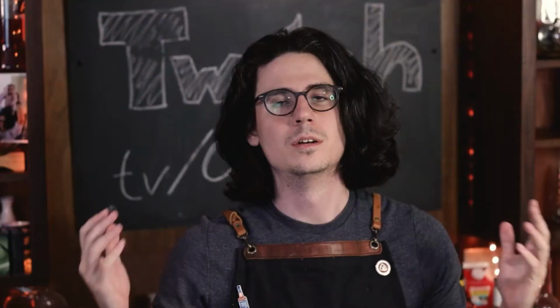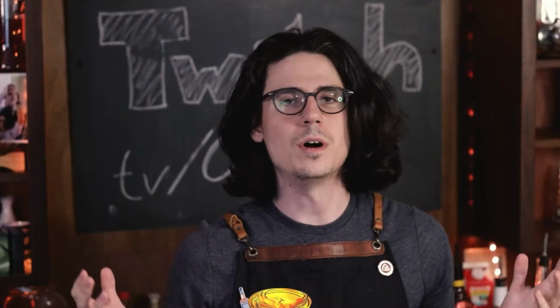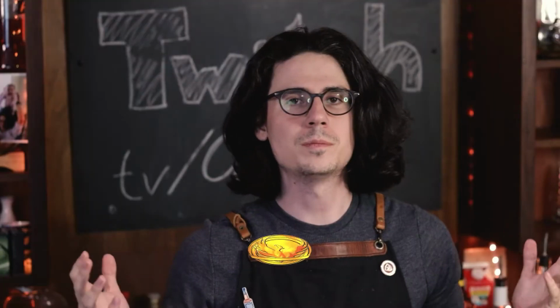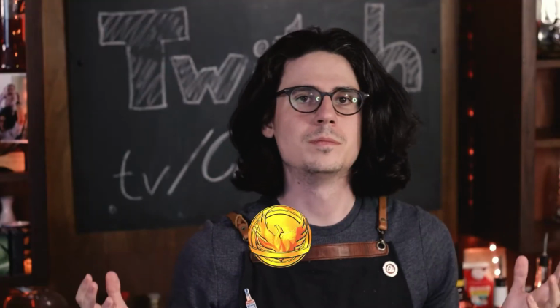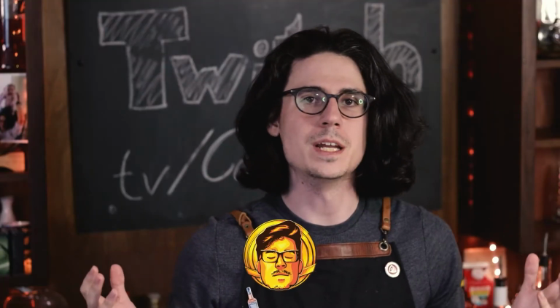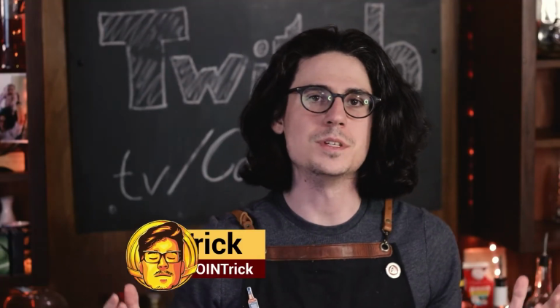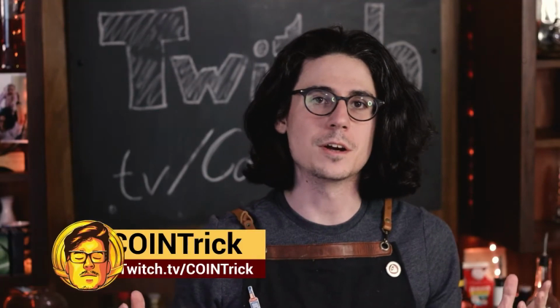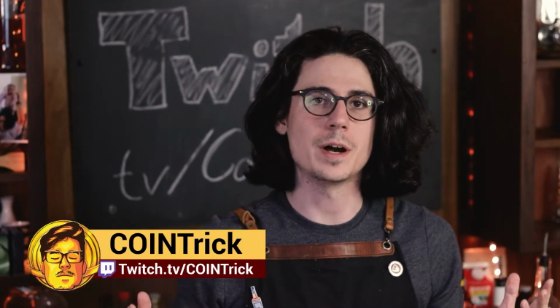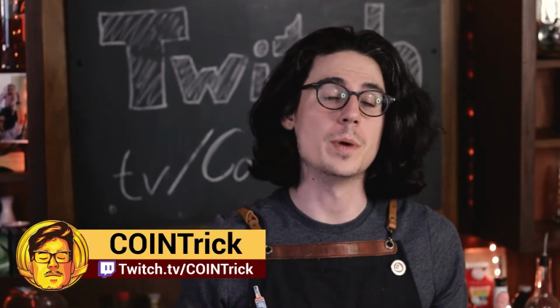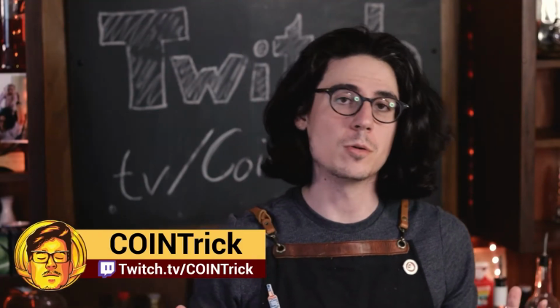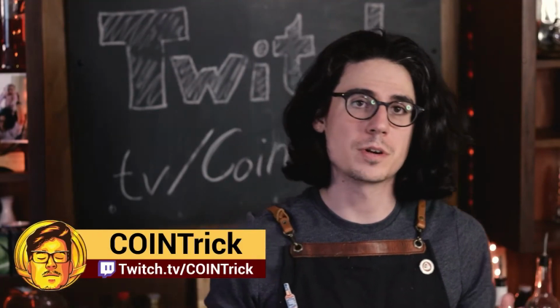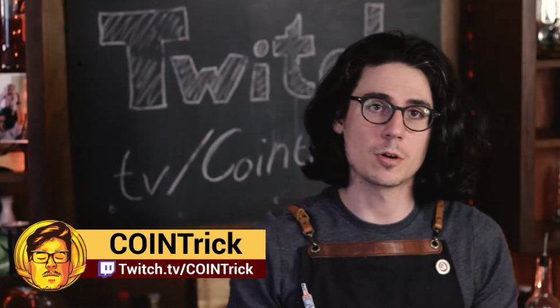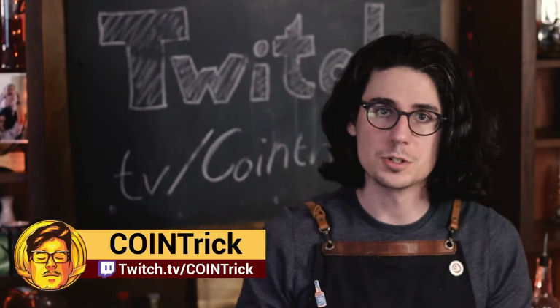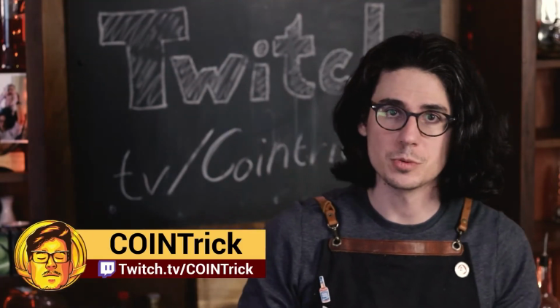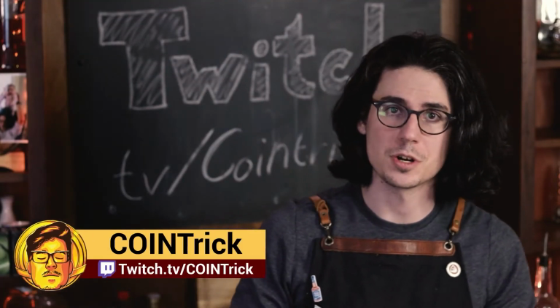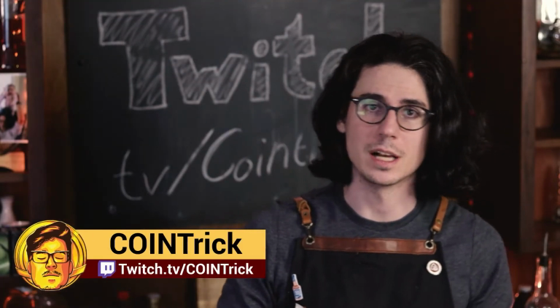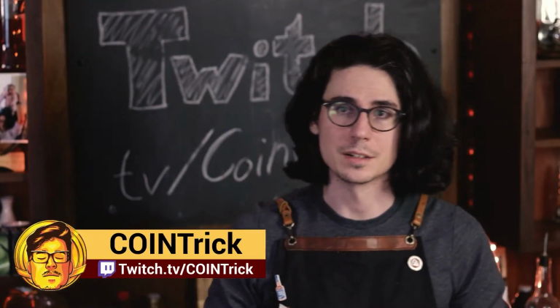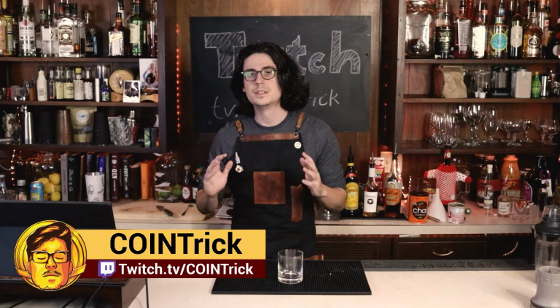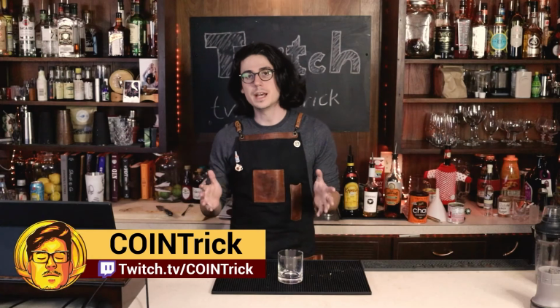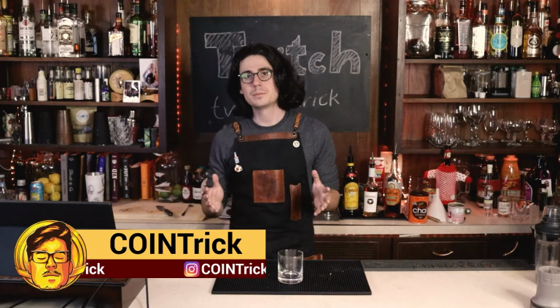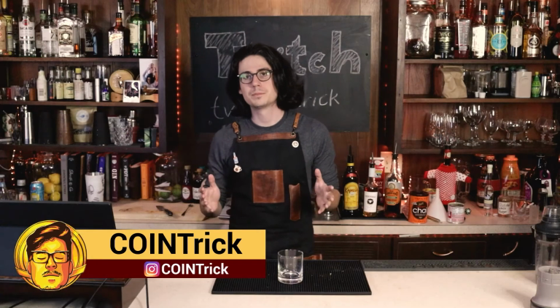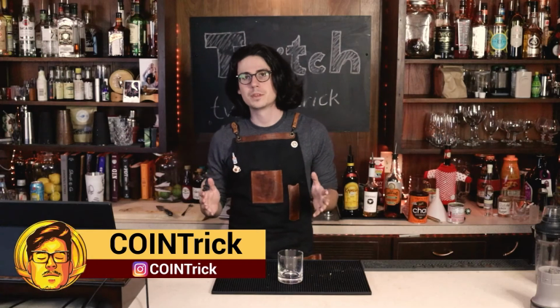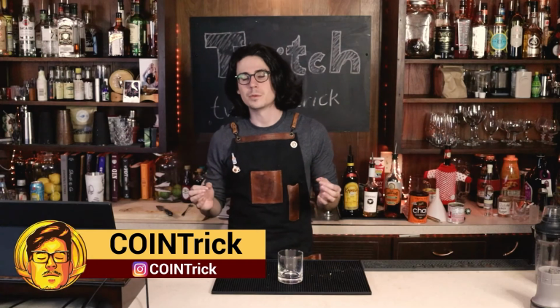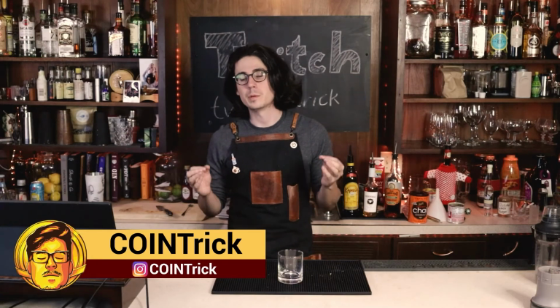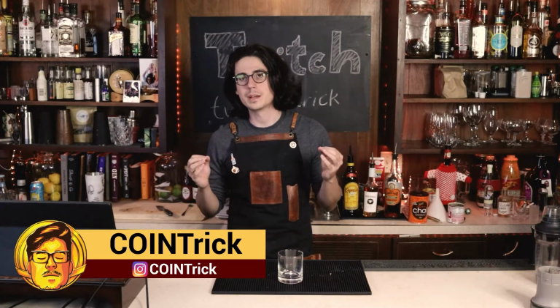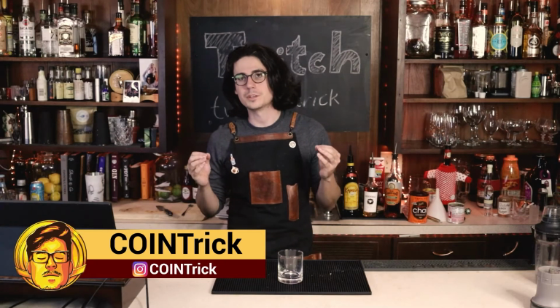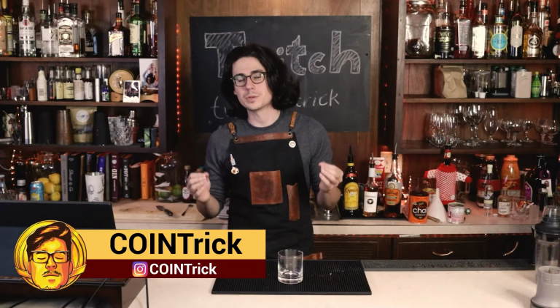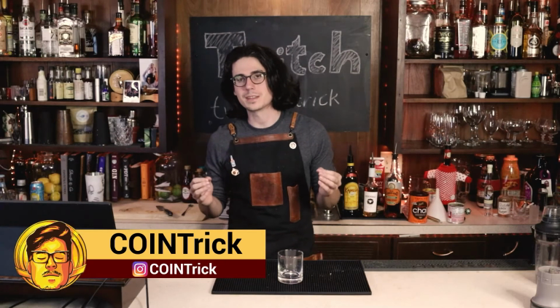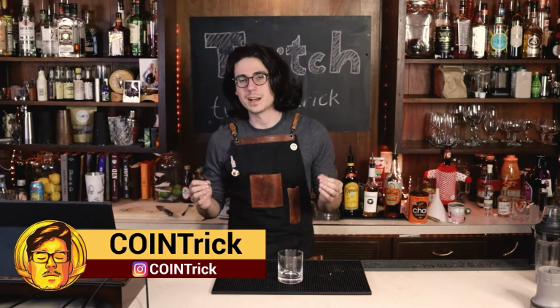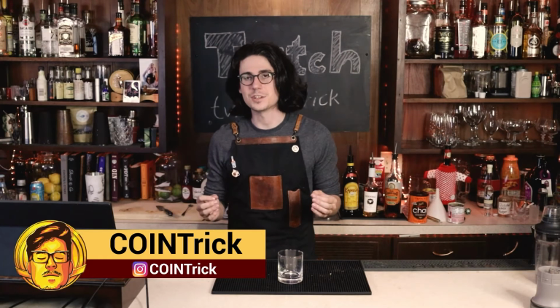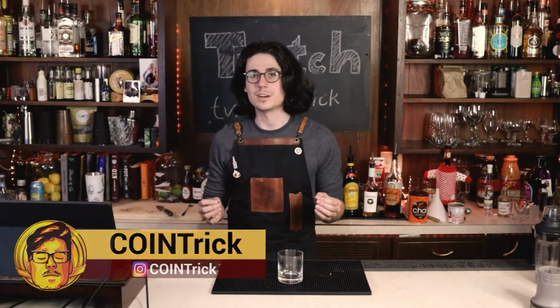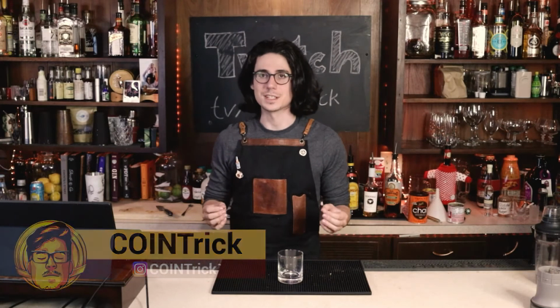Welcome. My name's Niko. I go by Cointrick and Cointrick Twitch Online. Today we're going to be making a drink that I saw on TikTok.